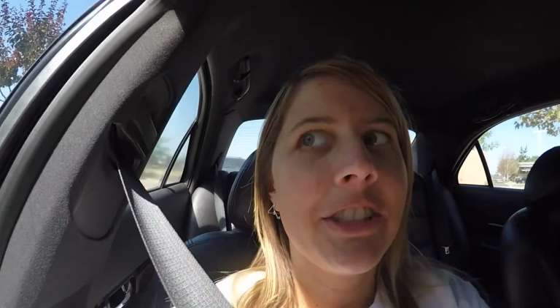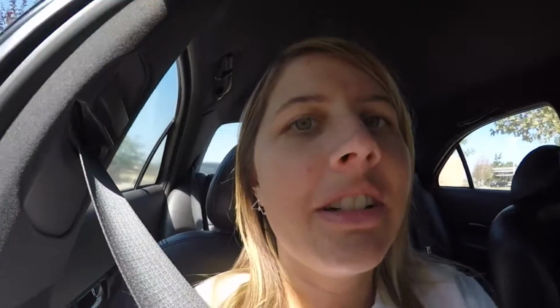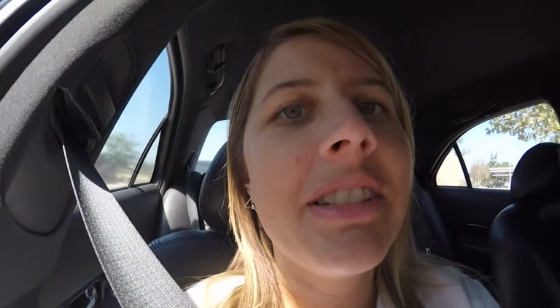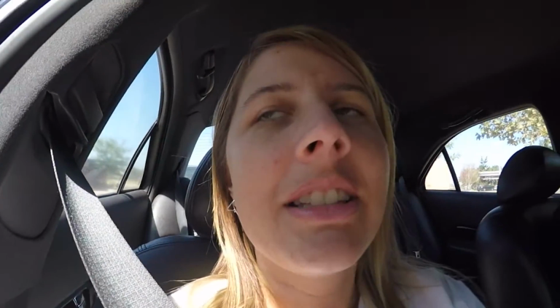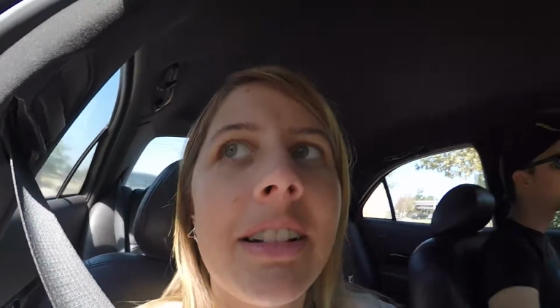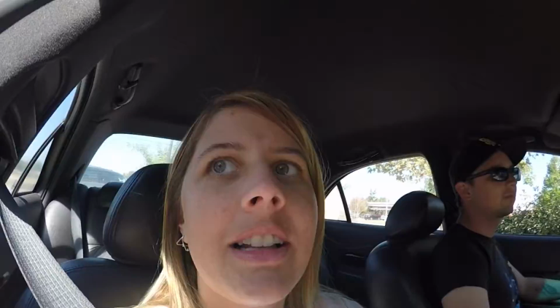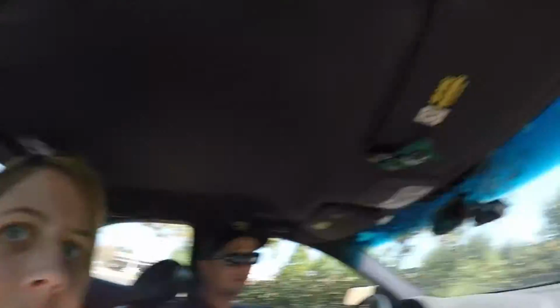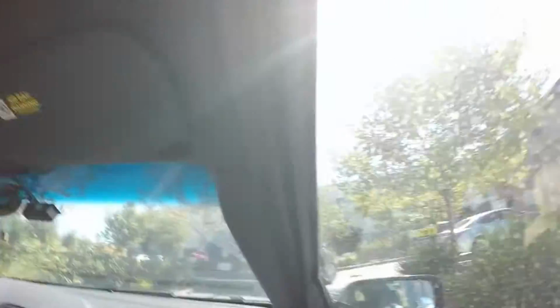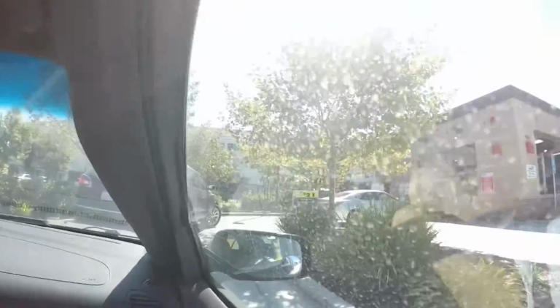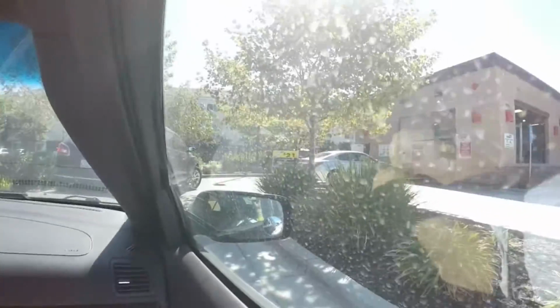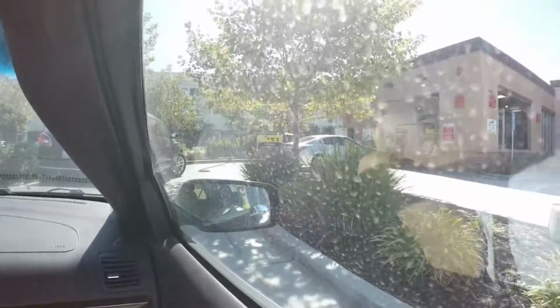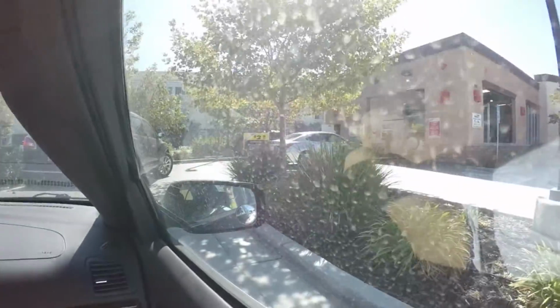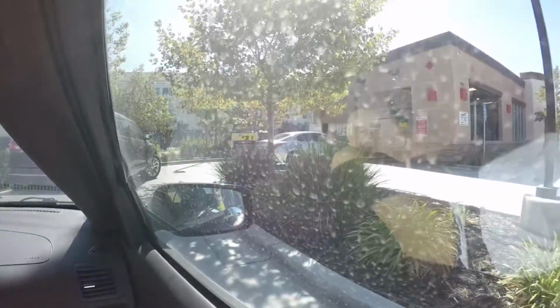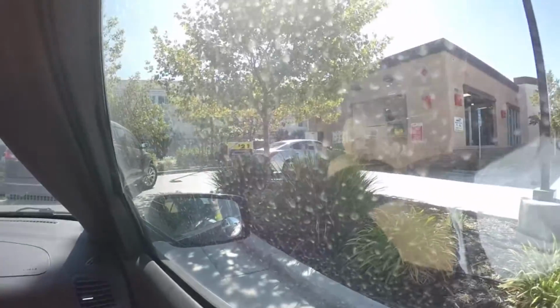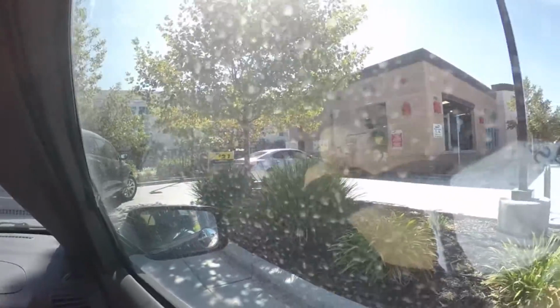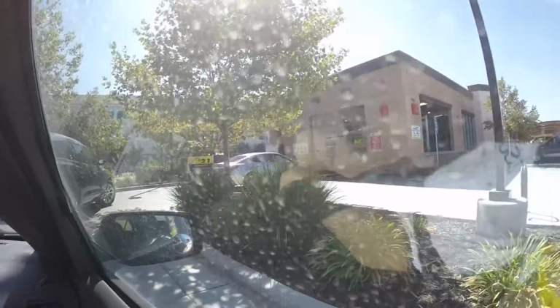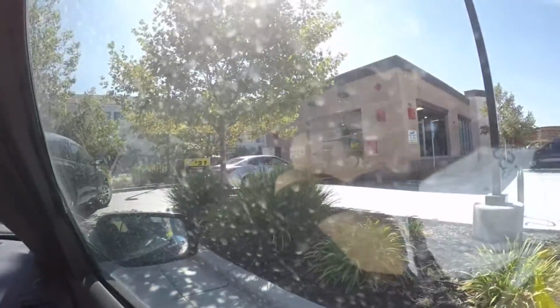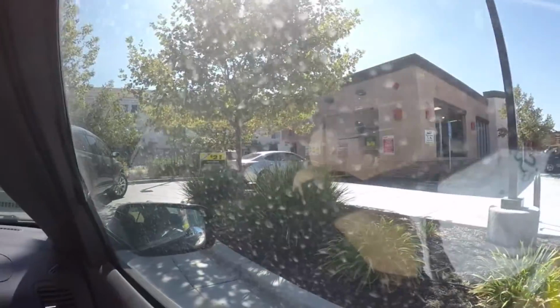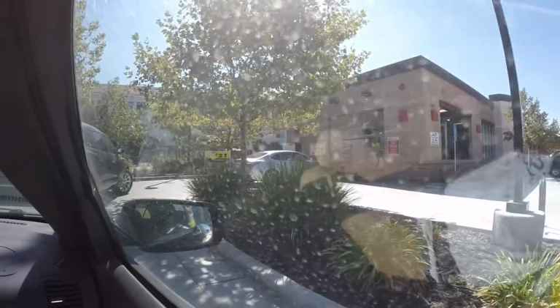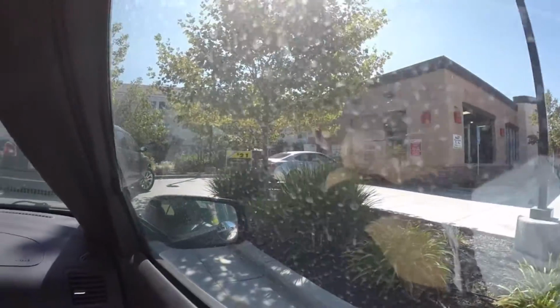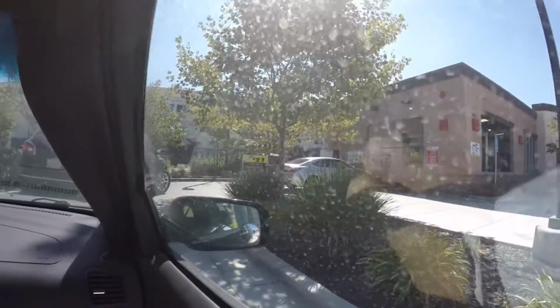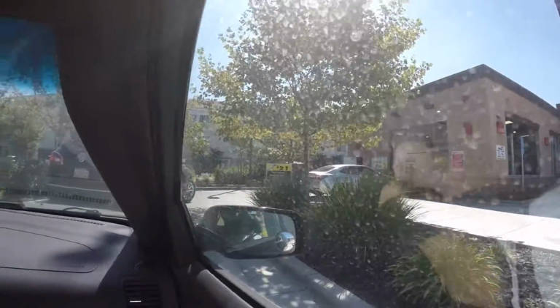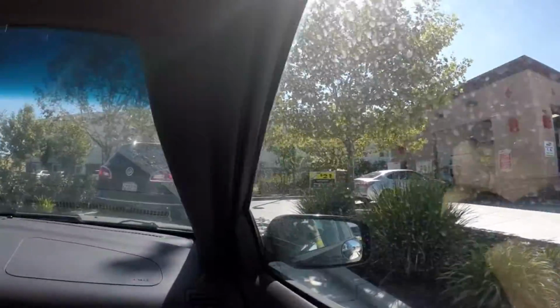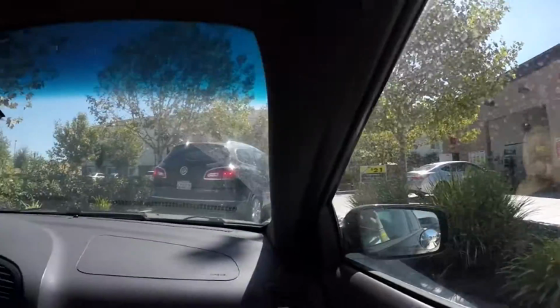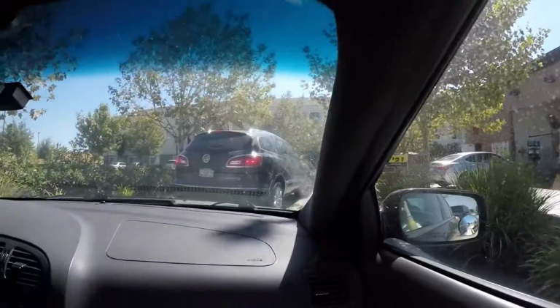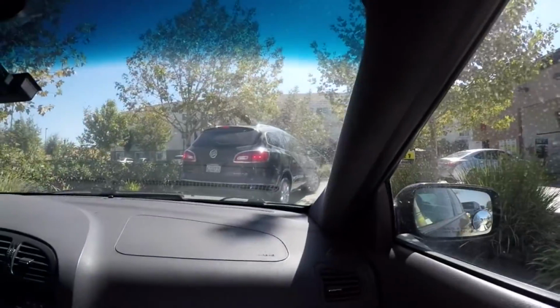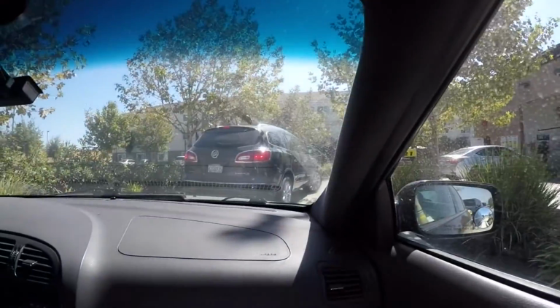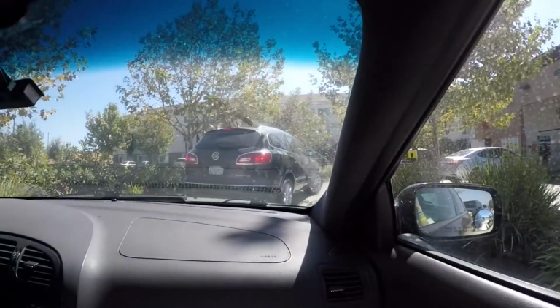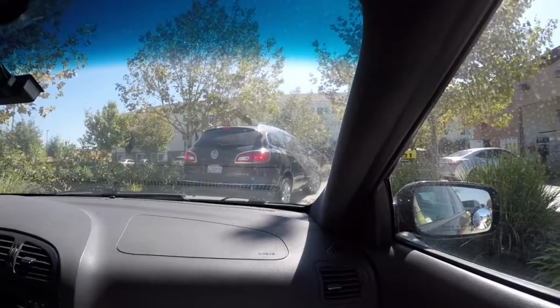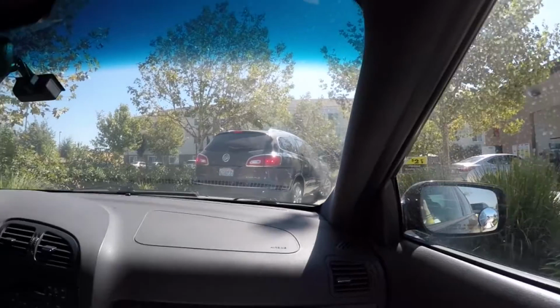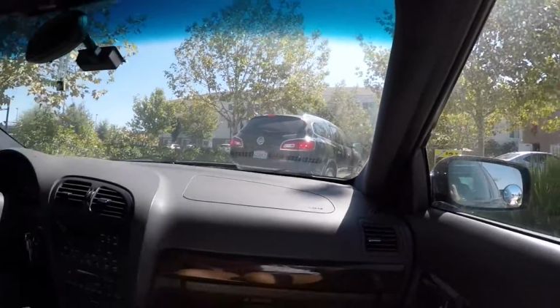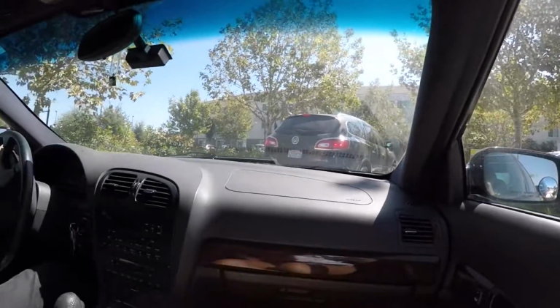So we're almost at the front of the line. See the line? There's the line and the cars. There's one little car, and then it's us.